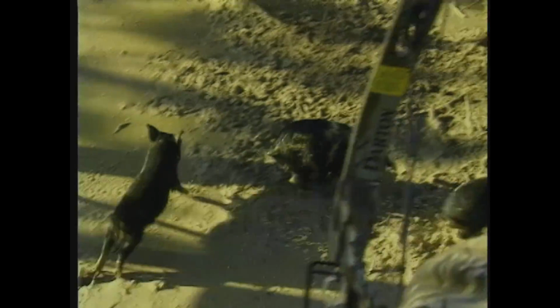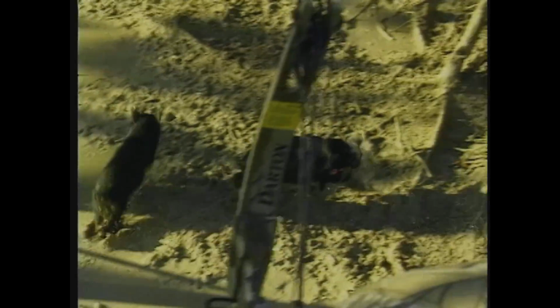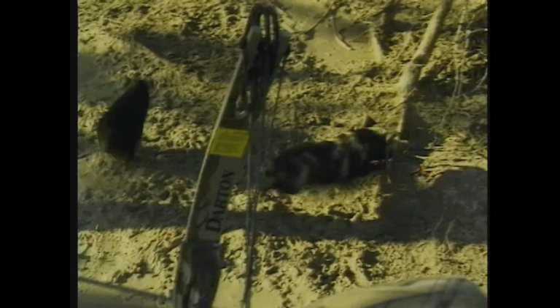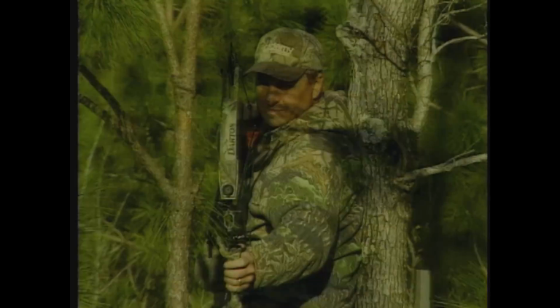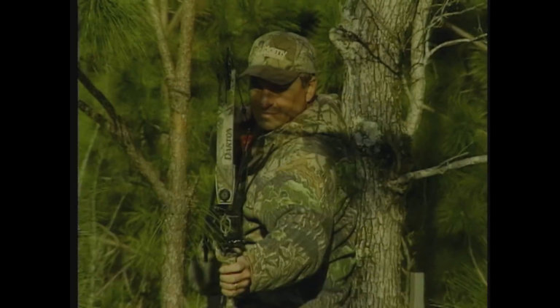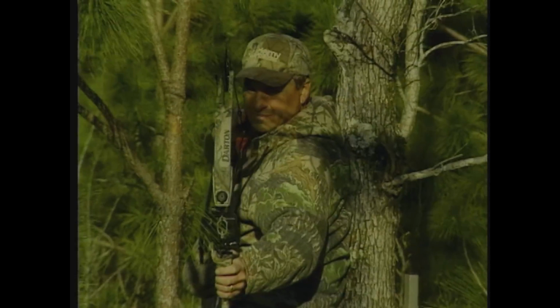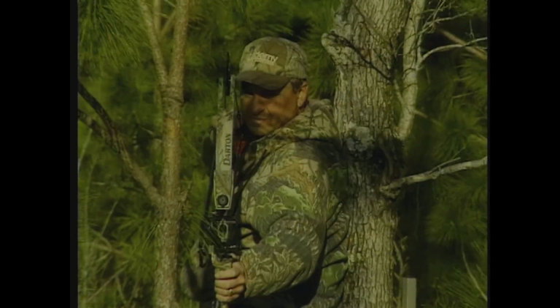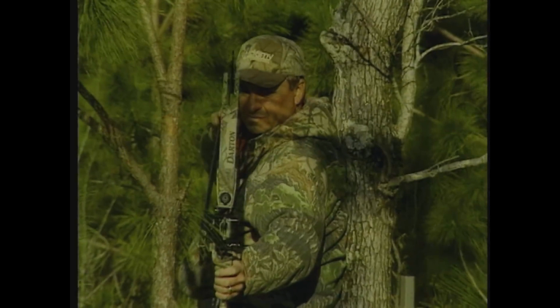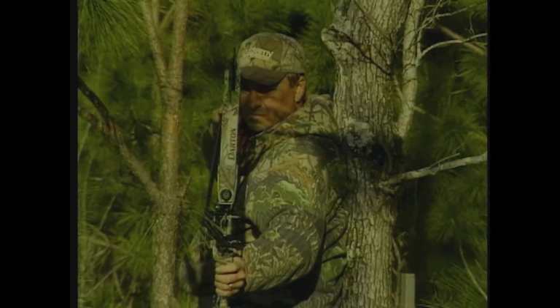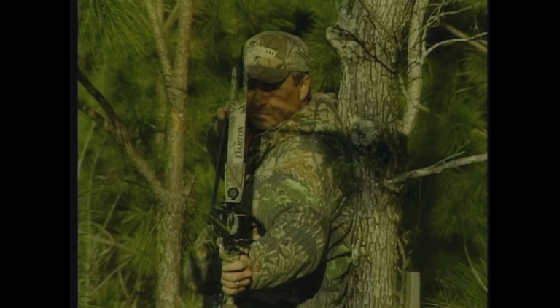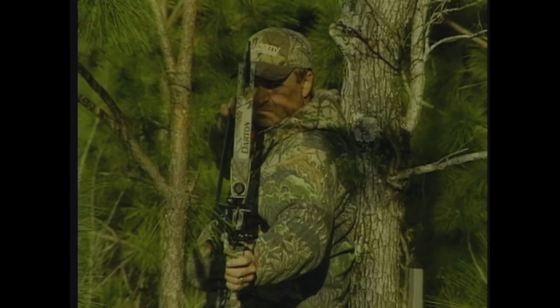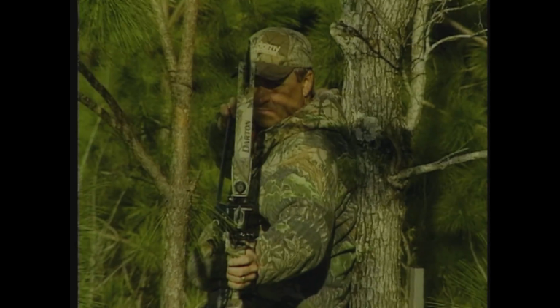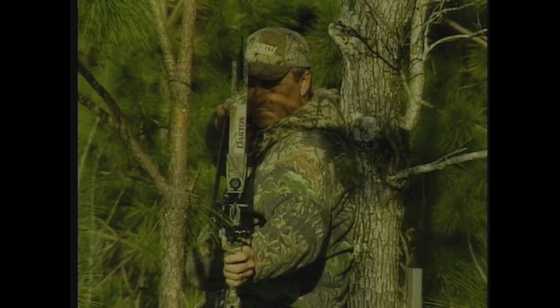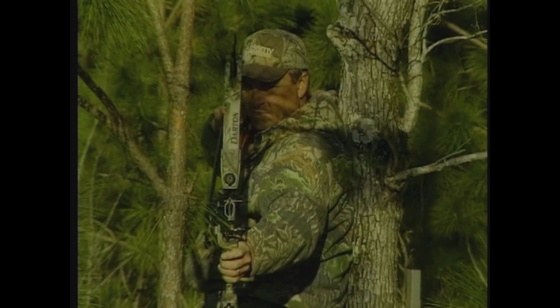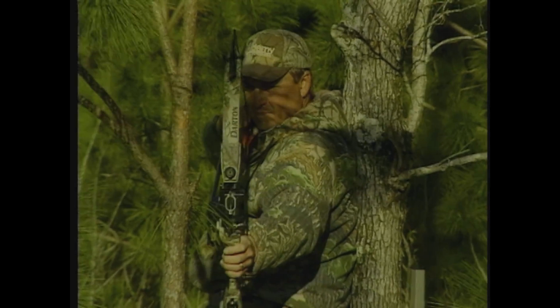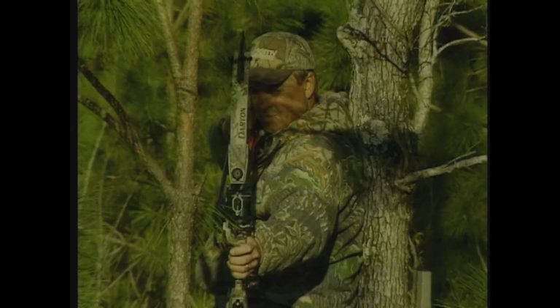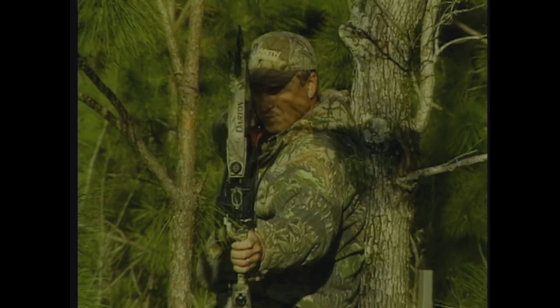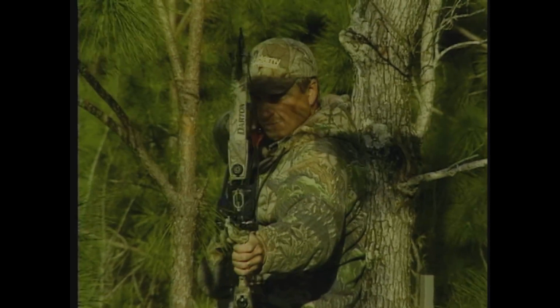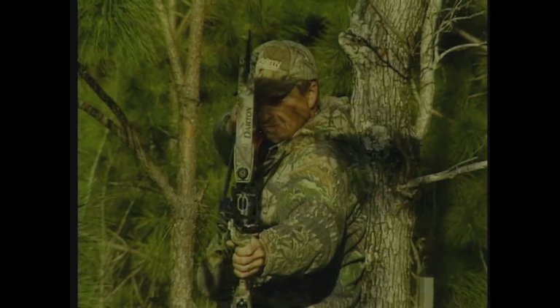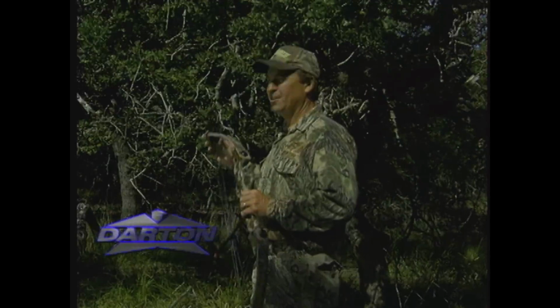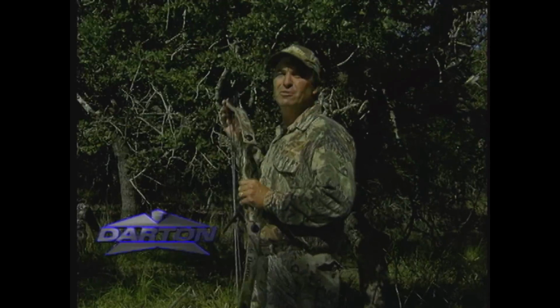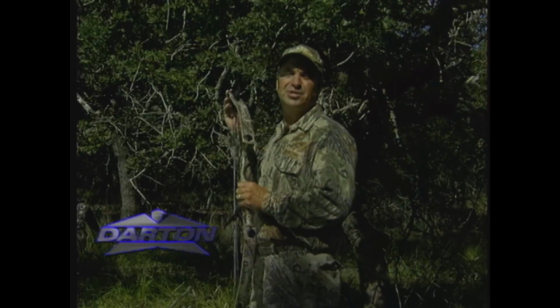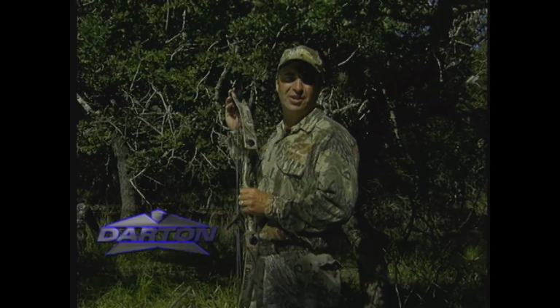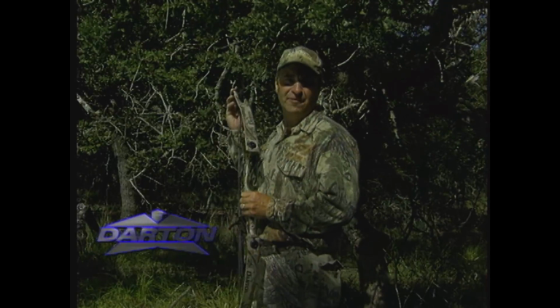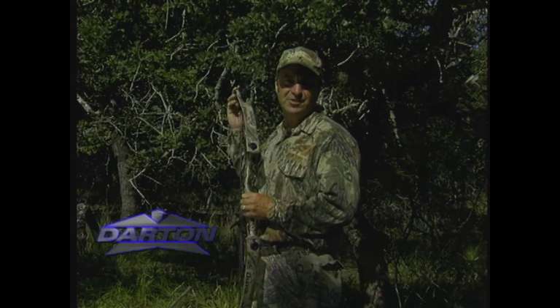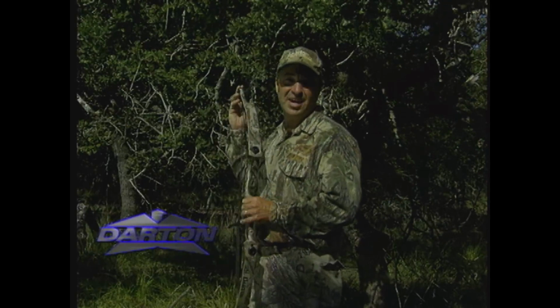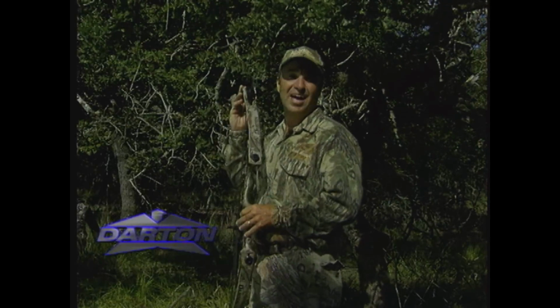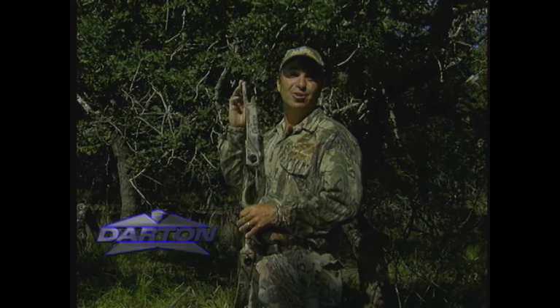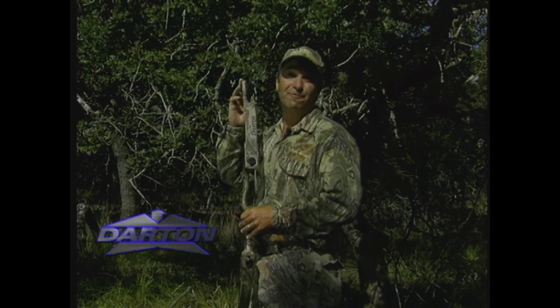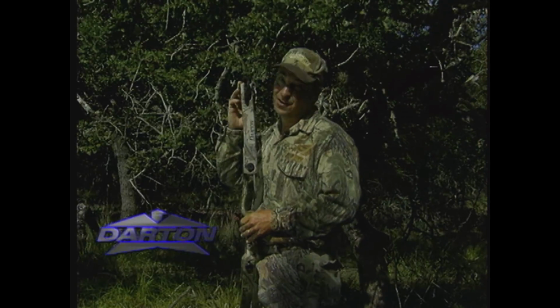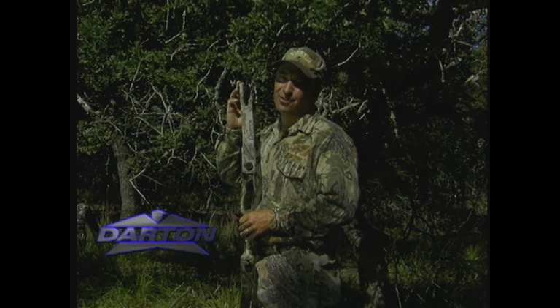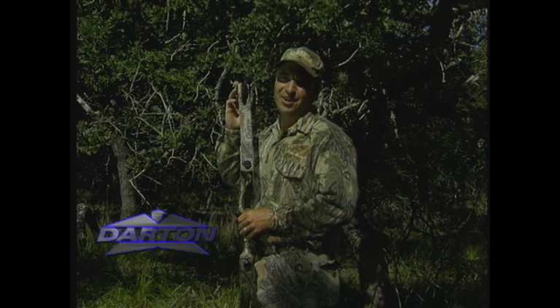So make your next bow purchase a Darton CPS bow. You'll see the difference and you'll feel the difference.